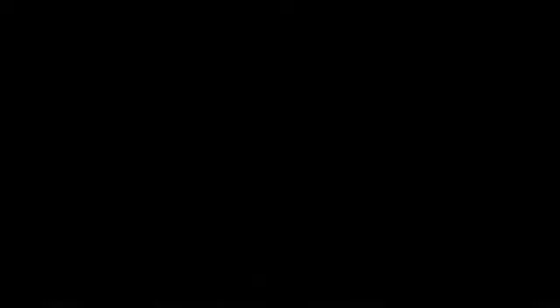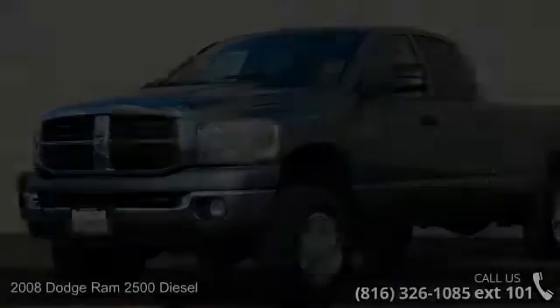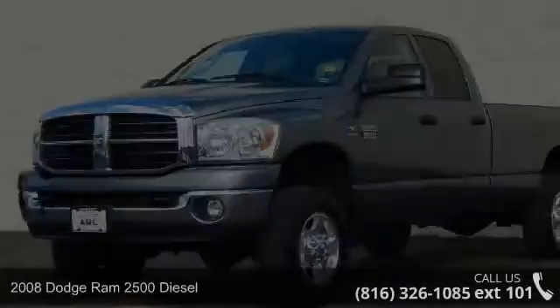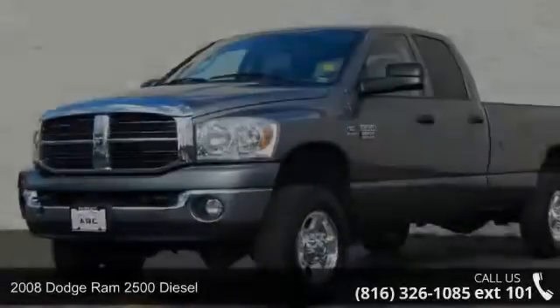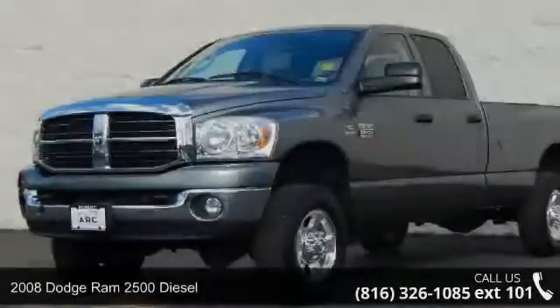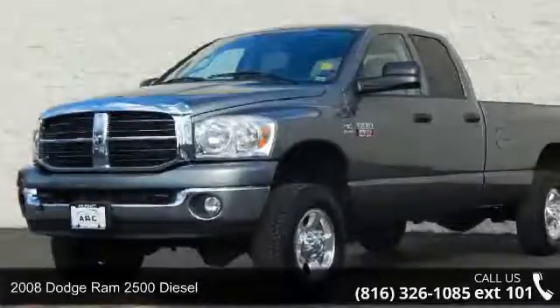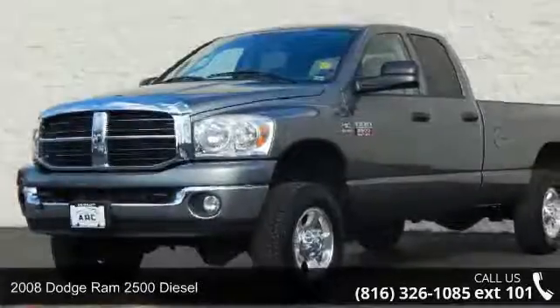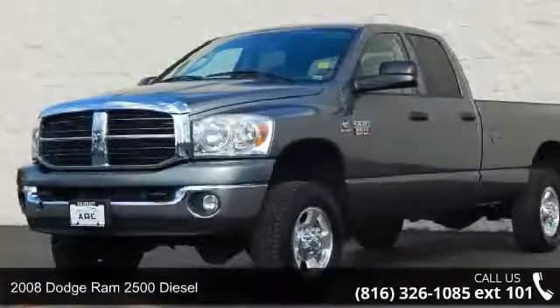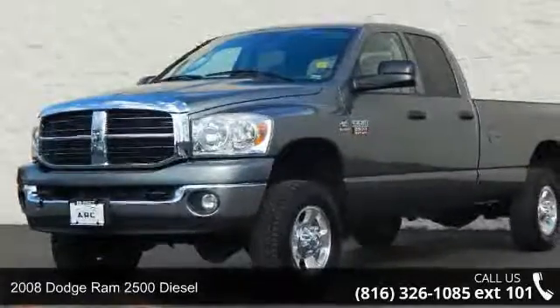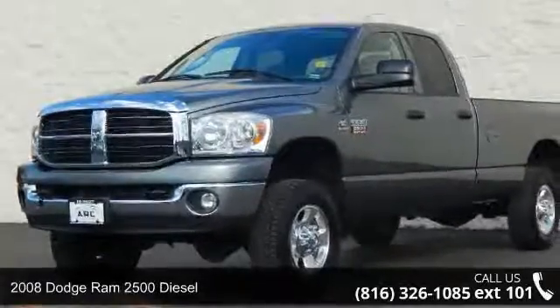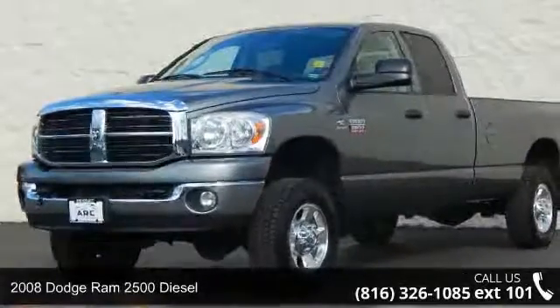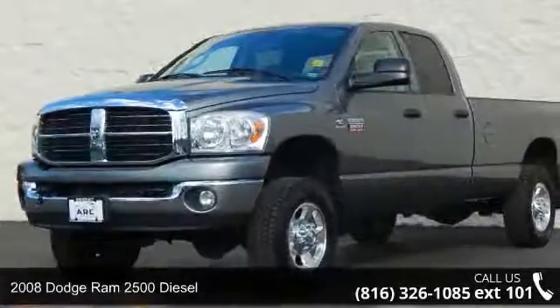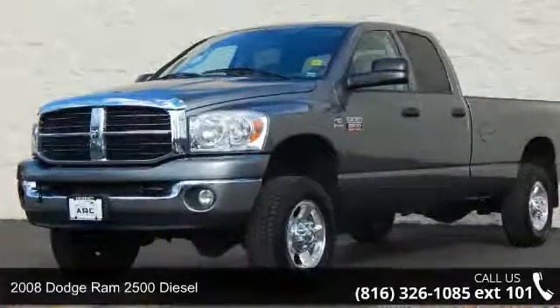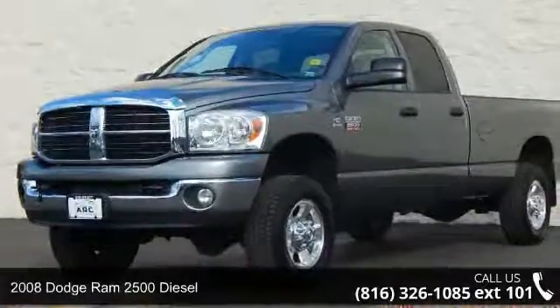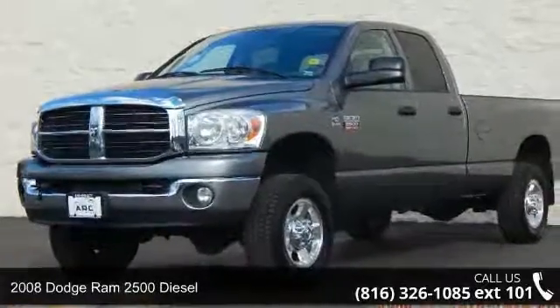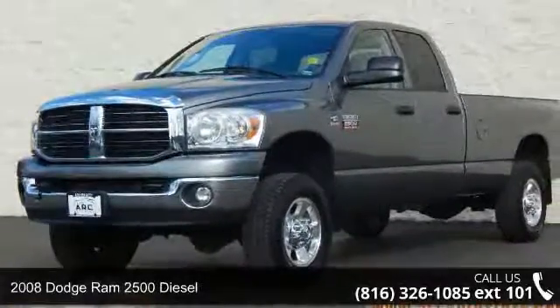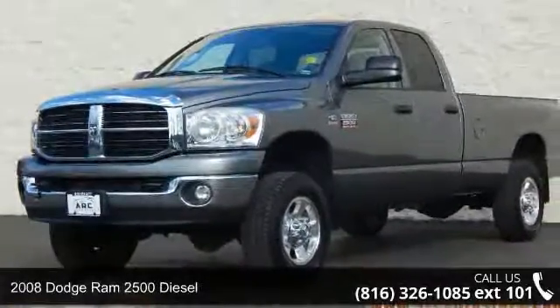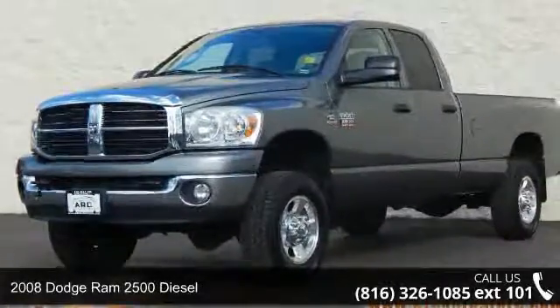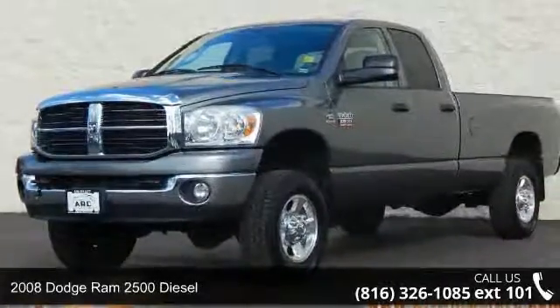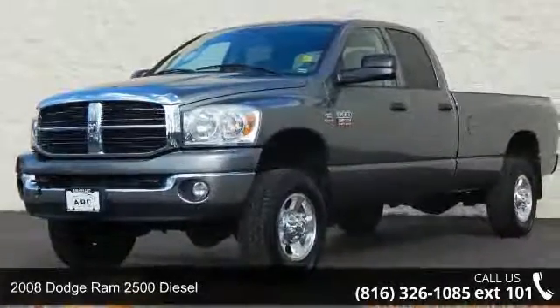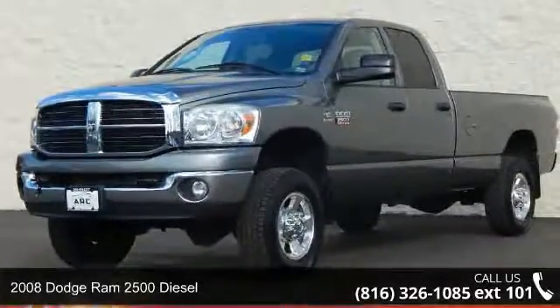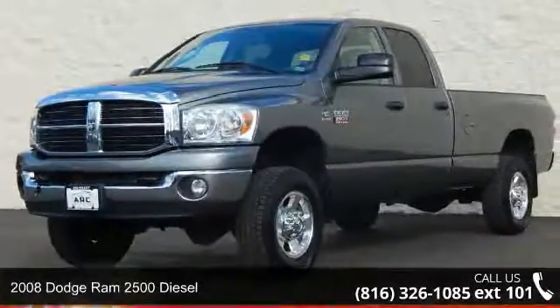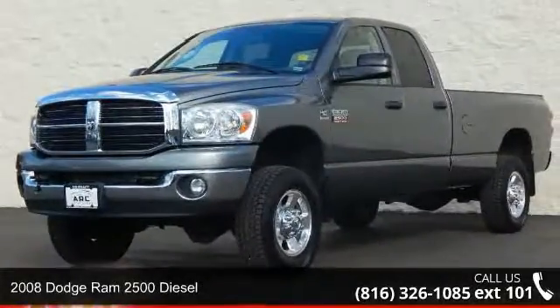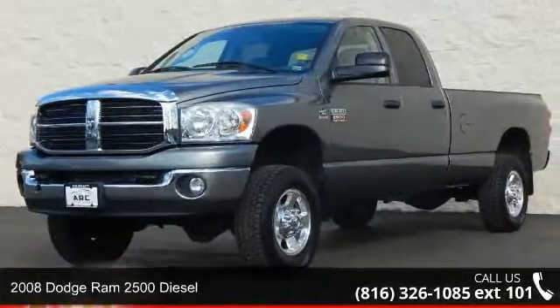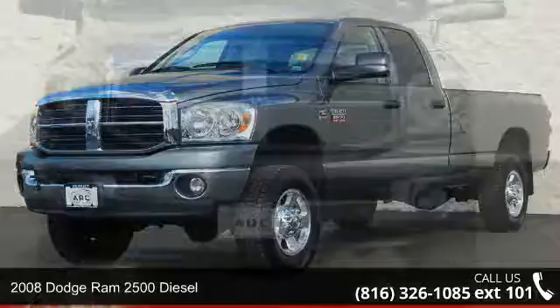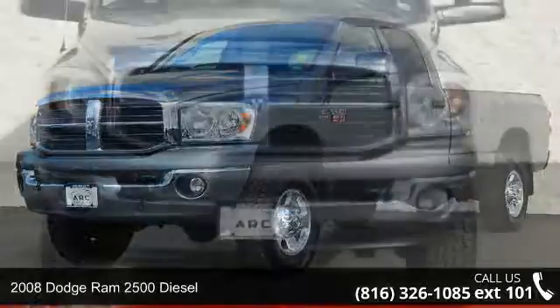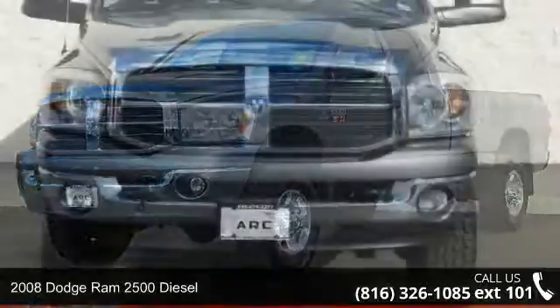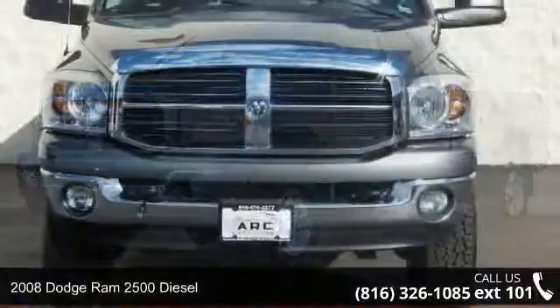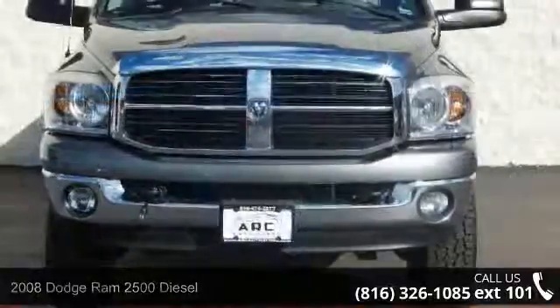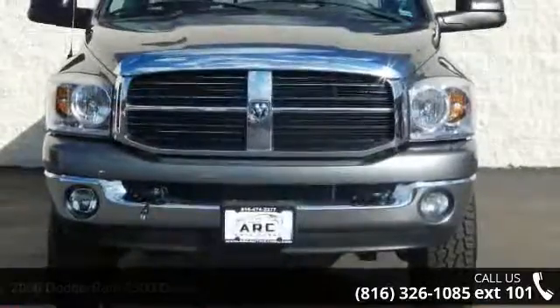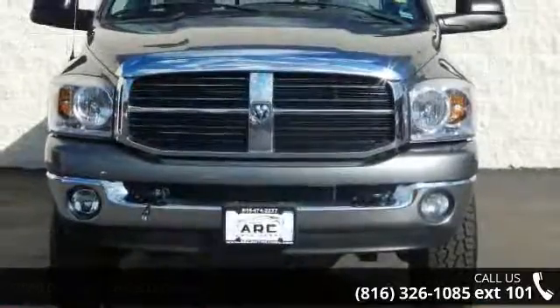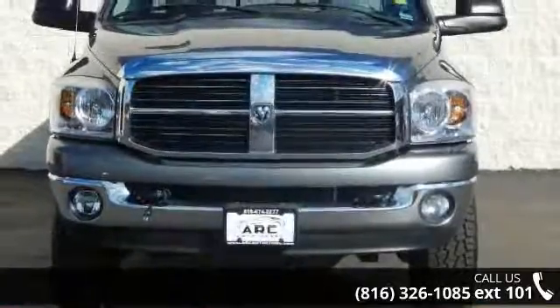Arrive in style with this 2008 Dodge Ram 2500 Diesel. This may be the set of wheels you've been looking for.